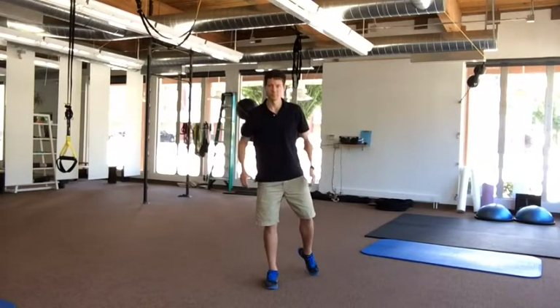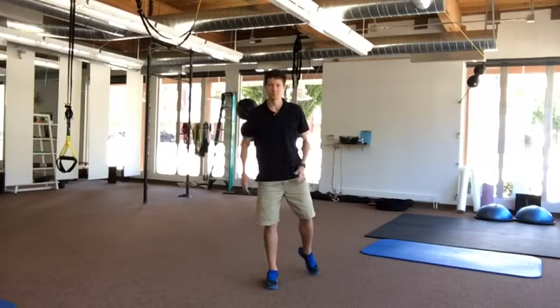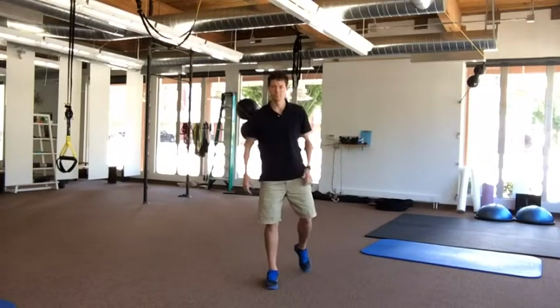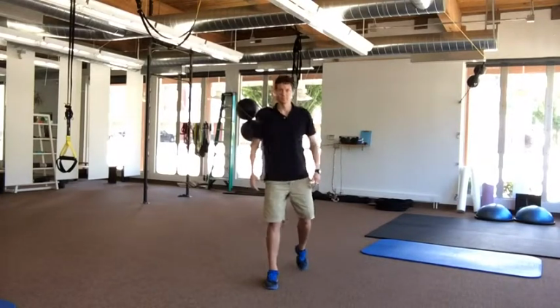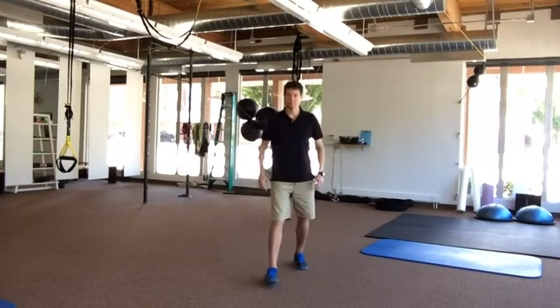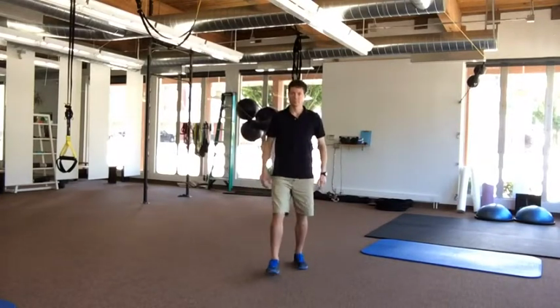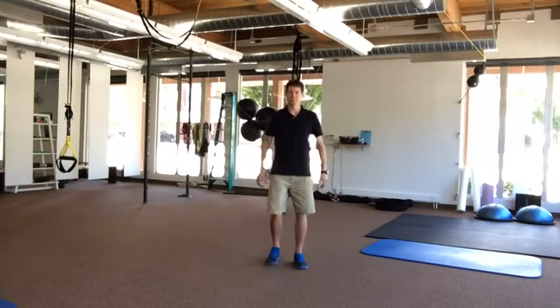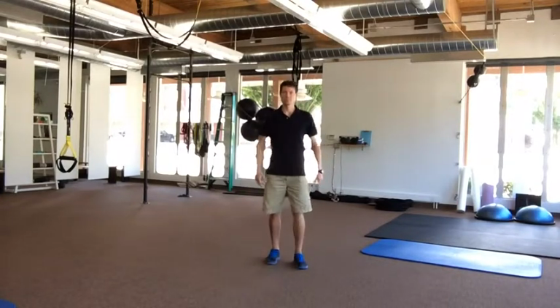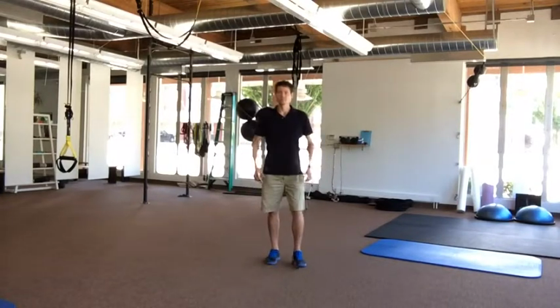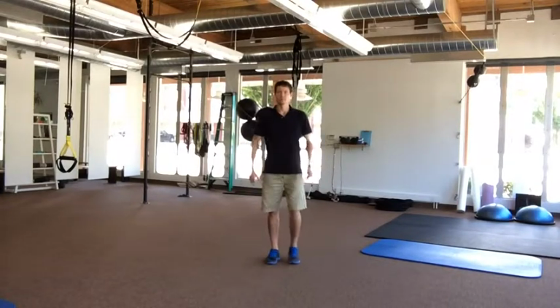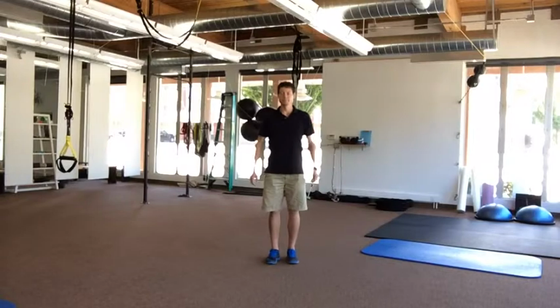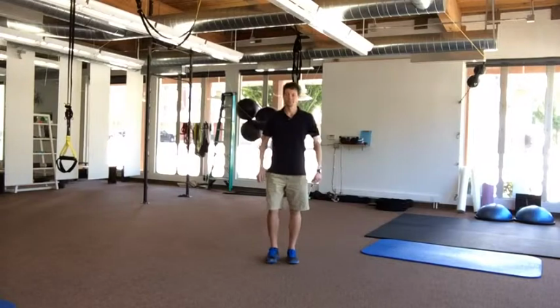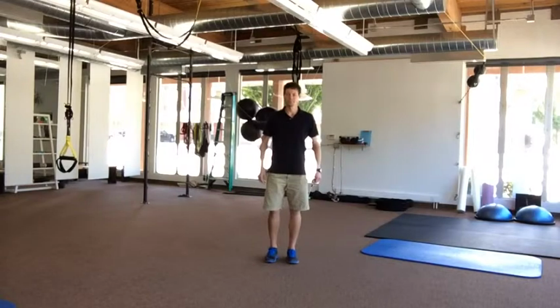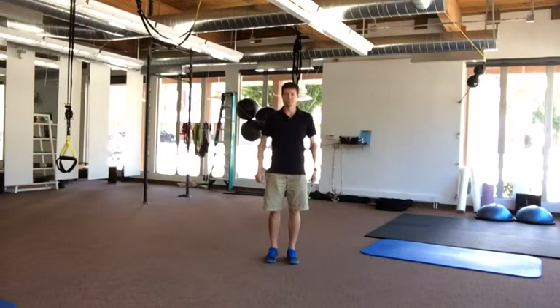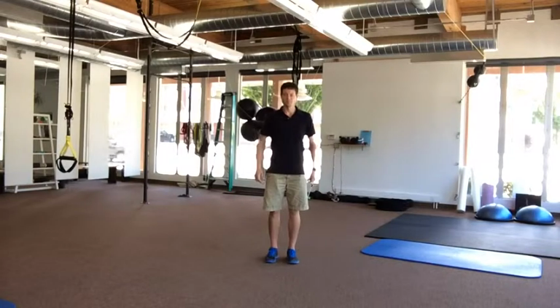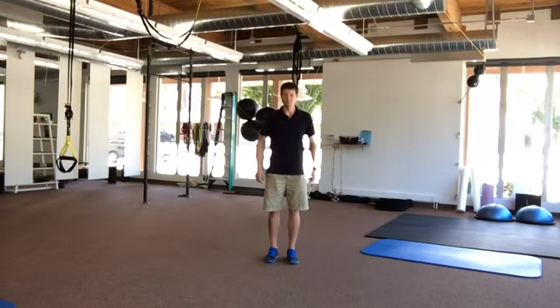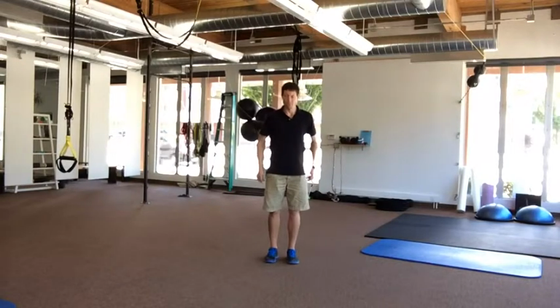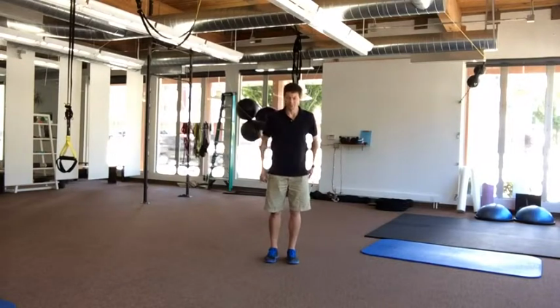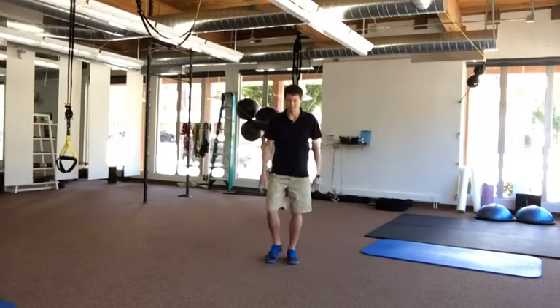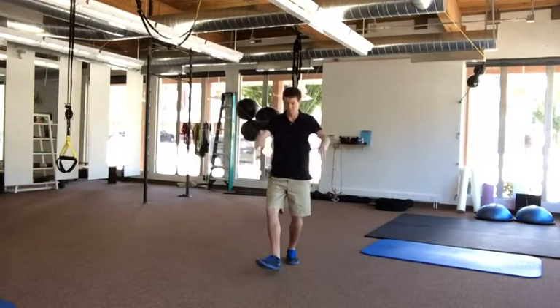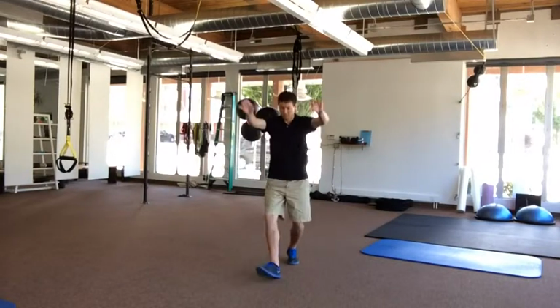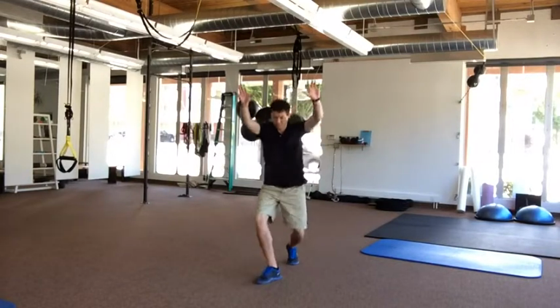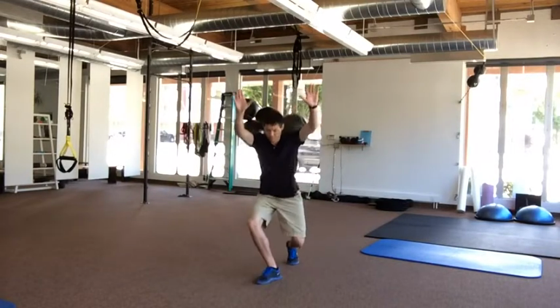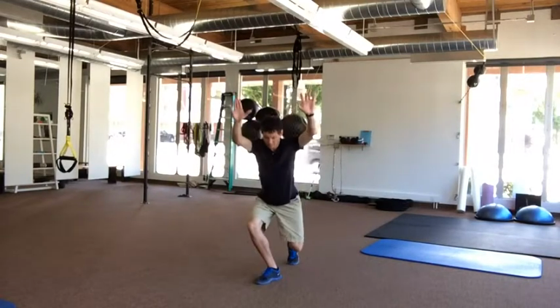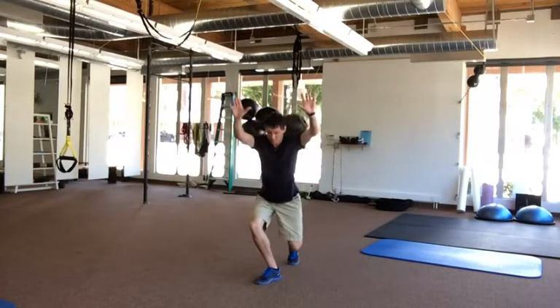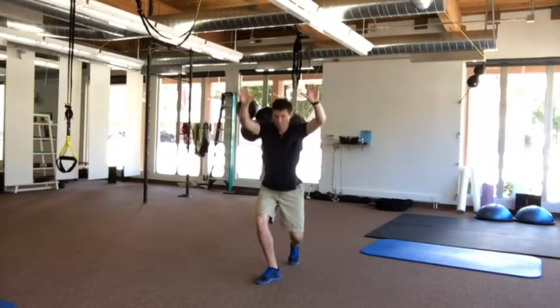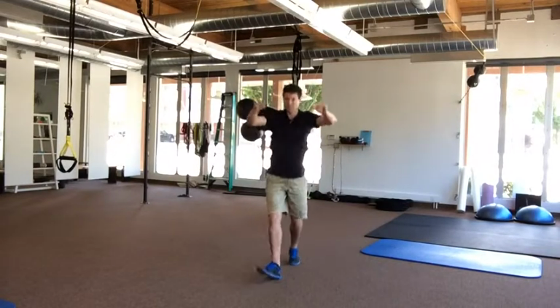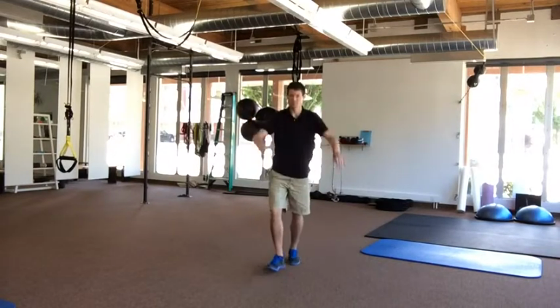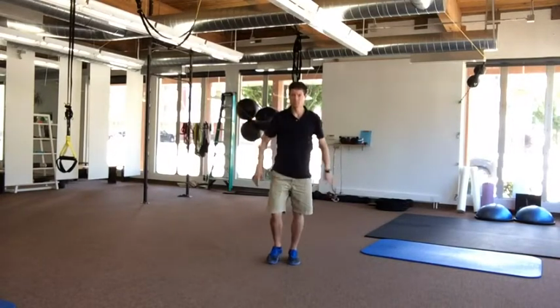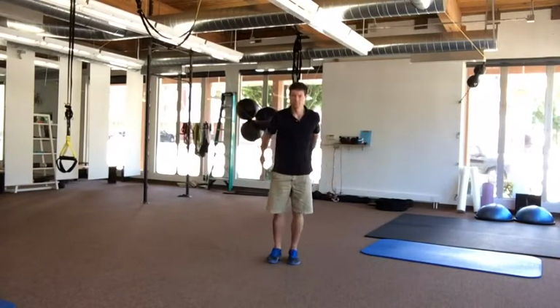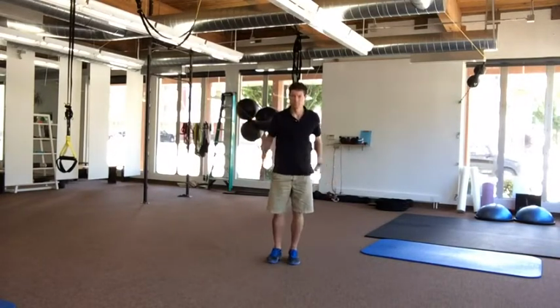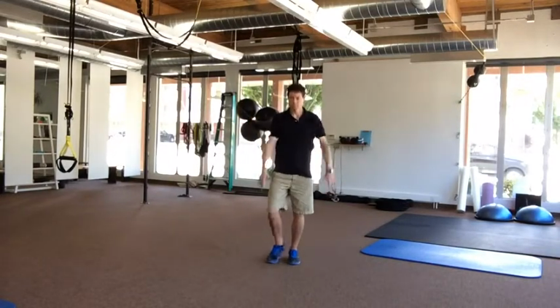You can follow this exercise up with something a little more dynamic, such as a forward lunge with your foot turned out.